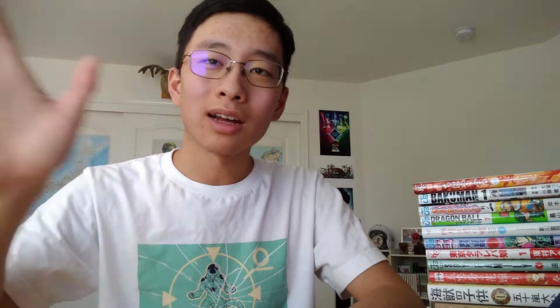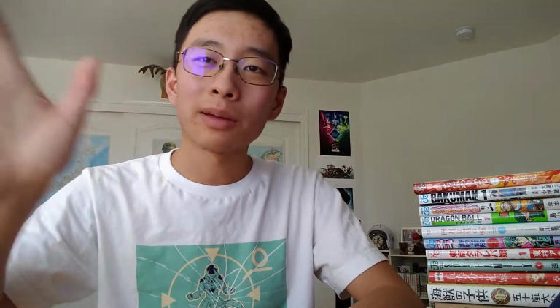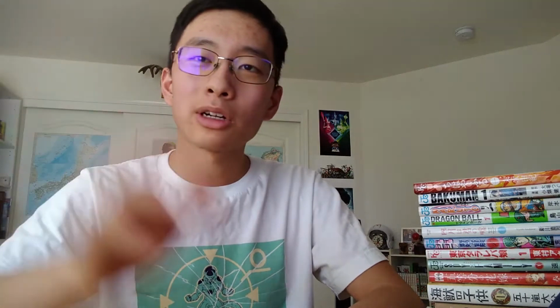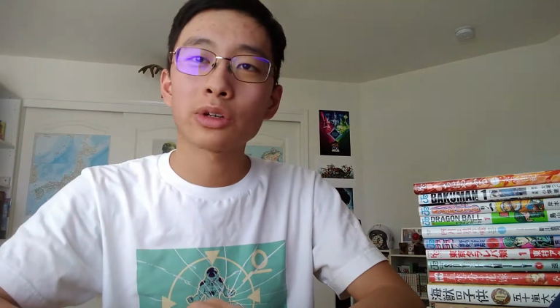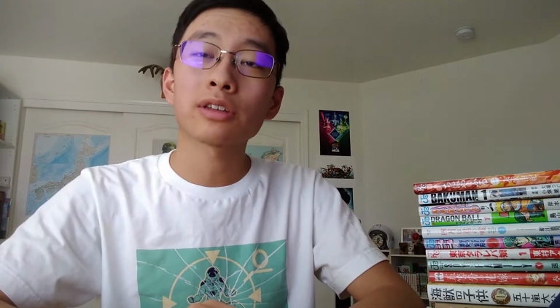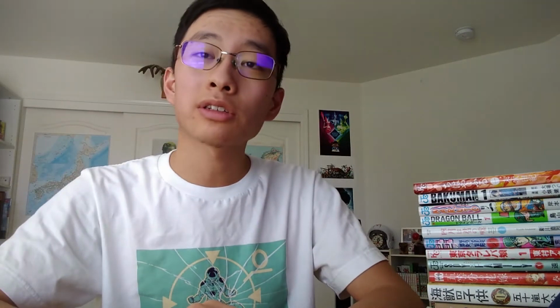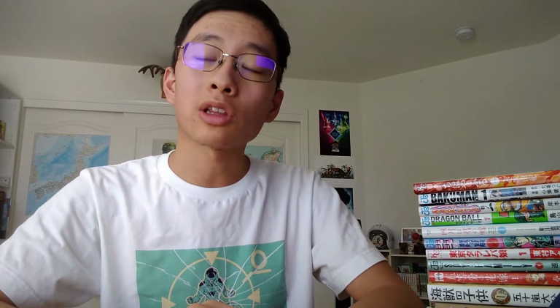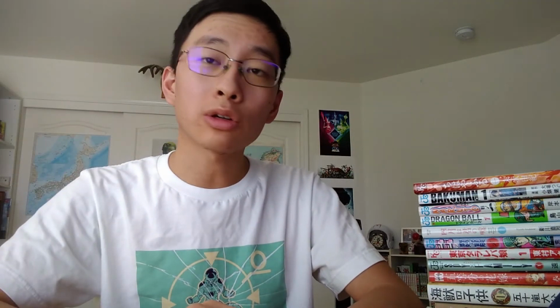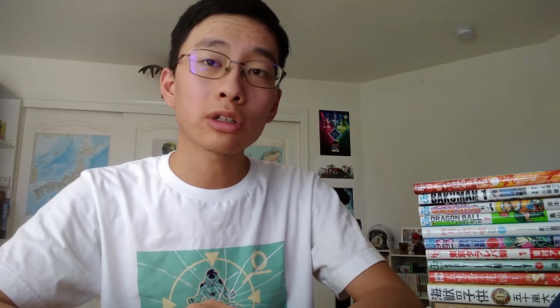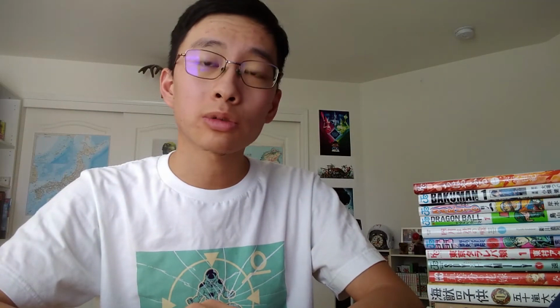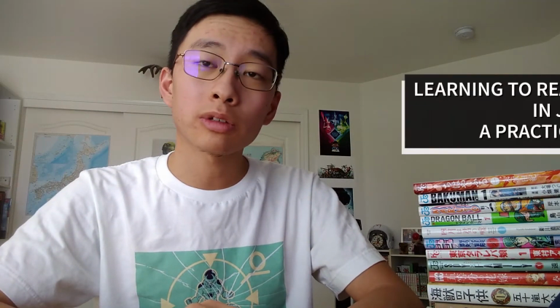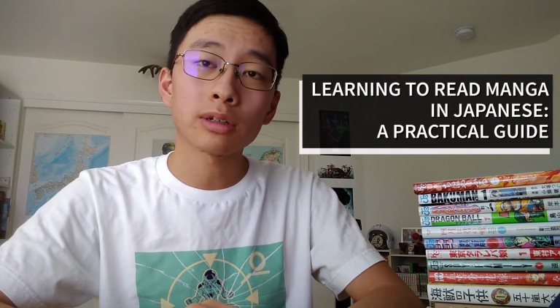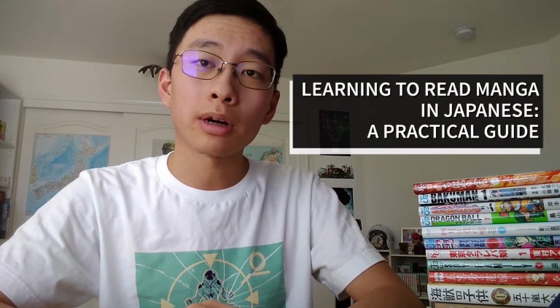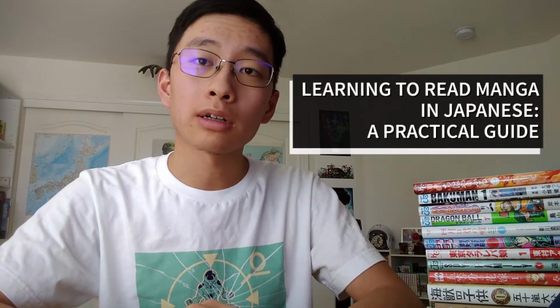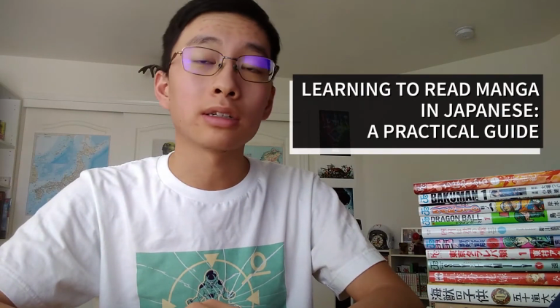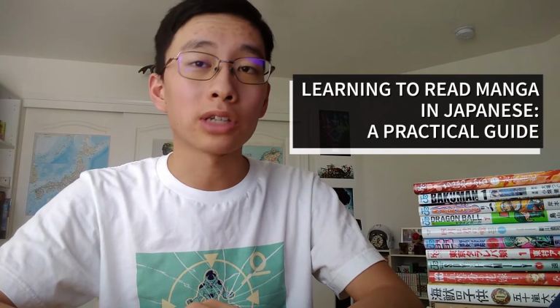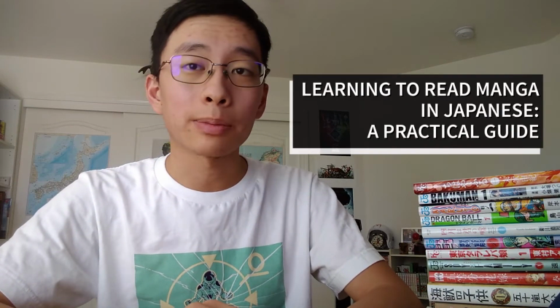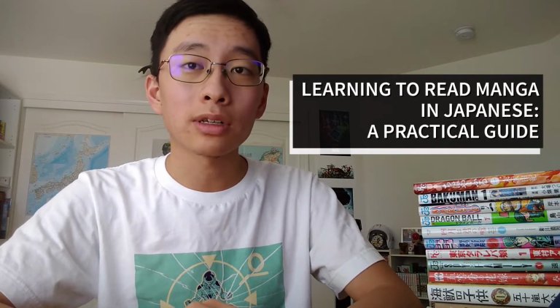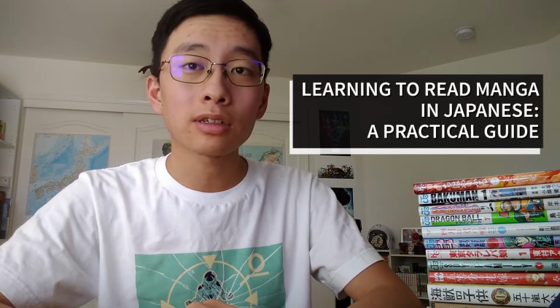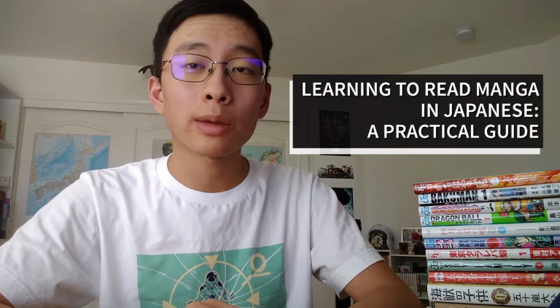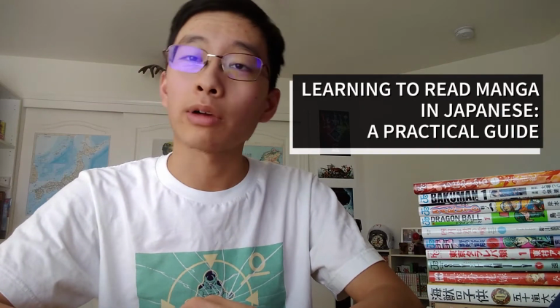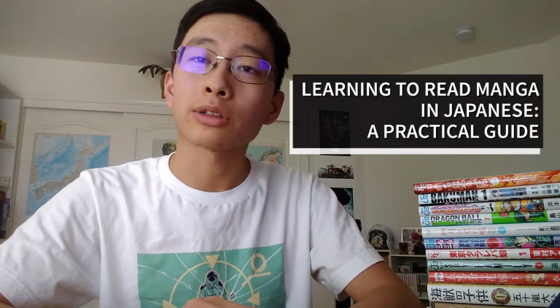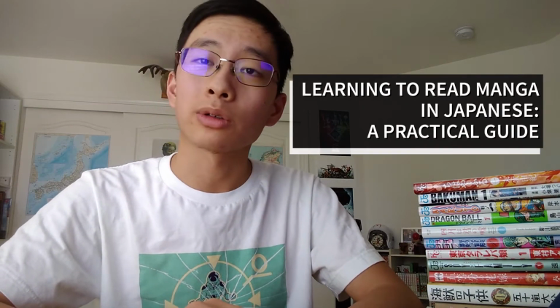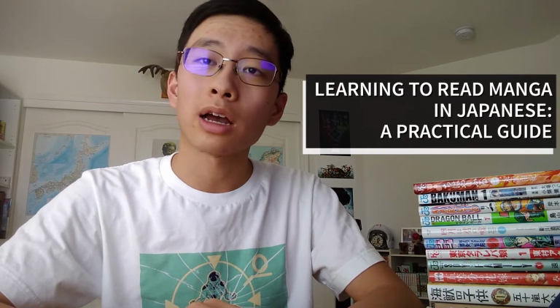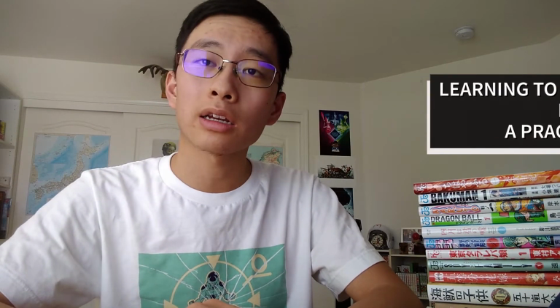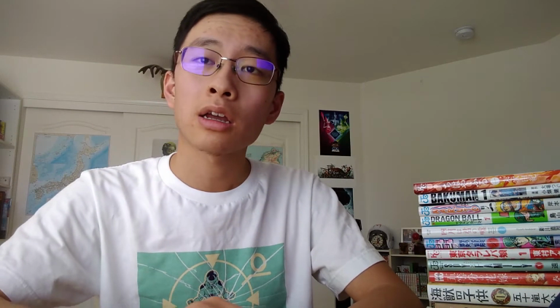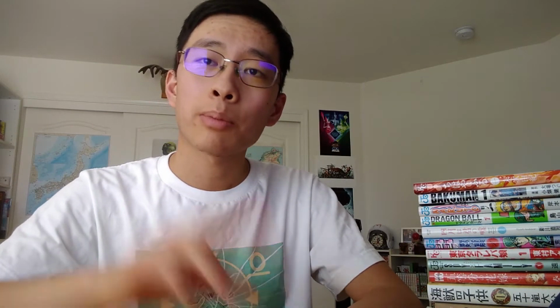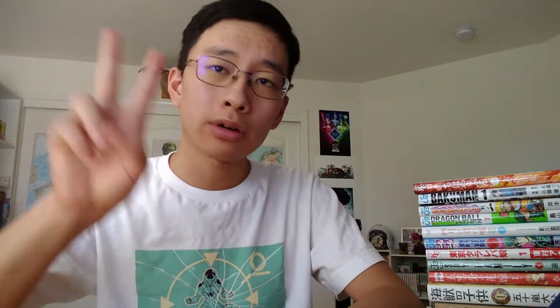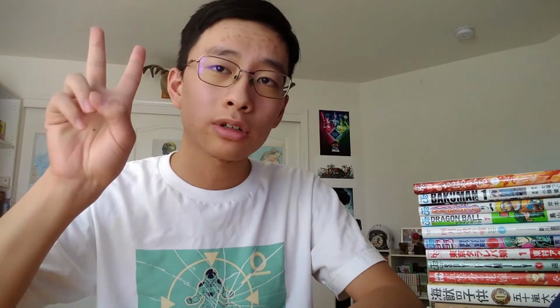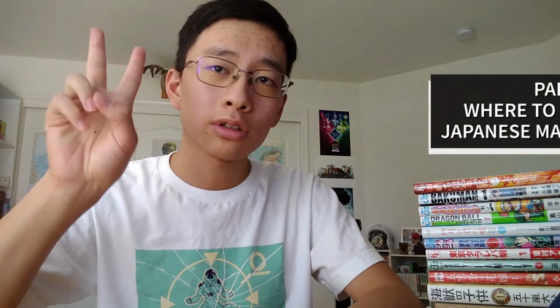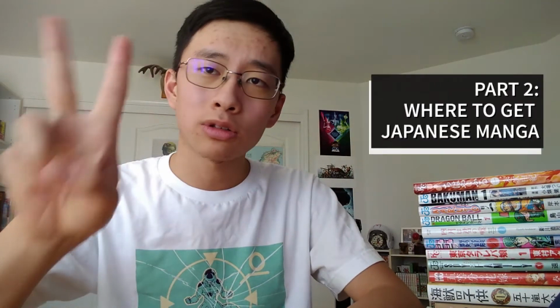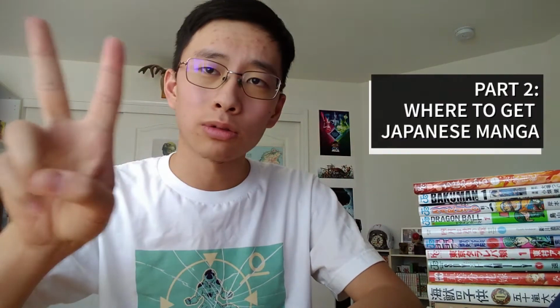Hi, I'm Andre. This is Learning to Read Manga in Japanese, A Practical Guide, Part 2.